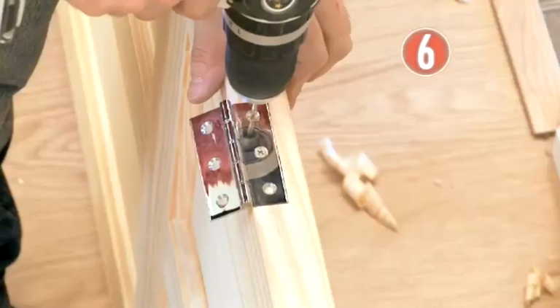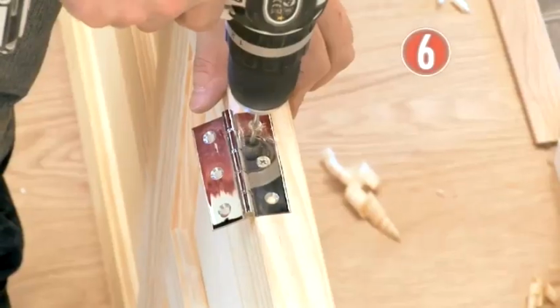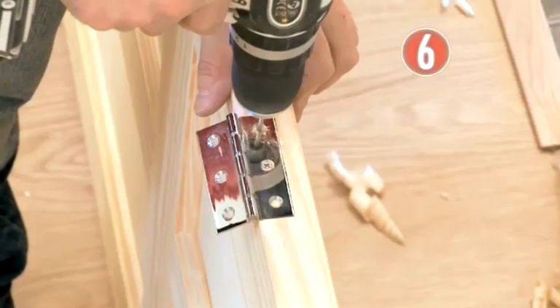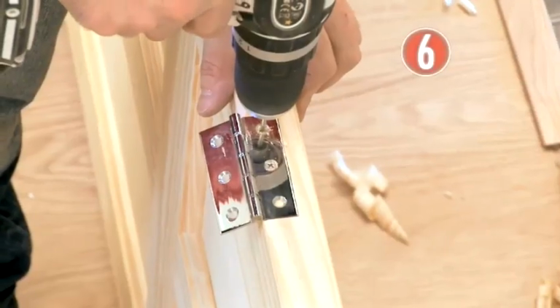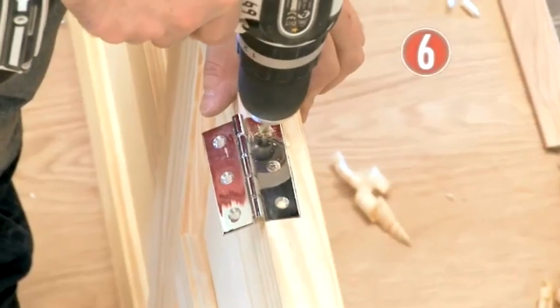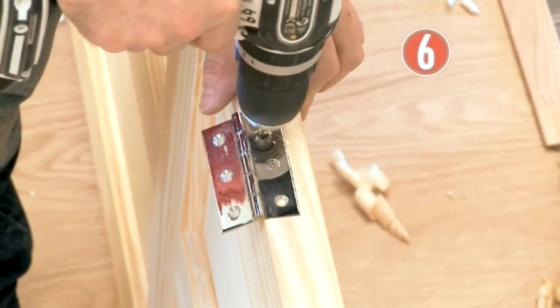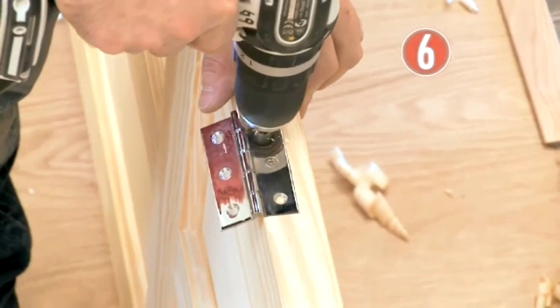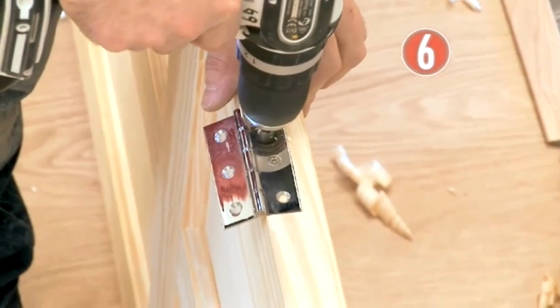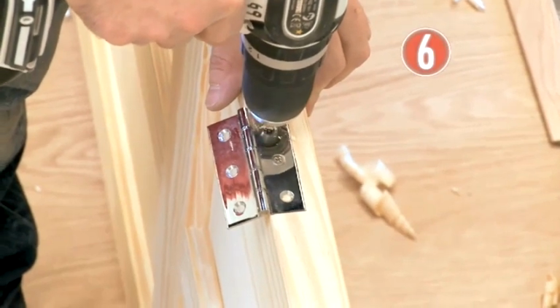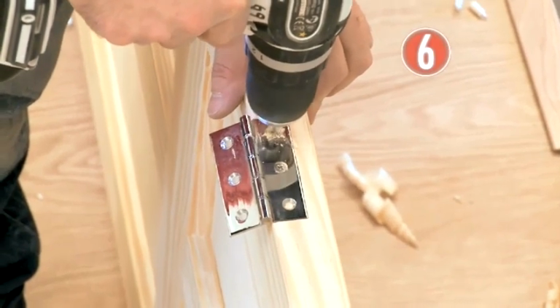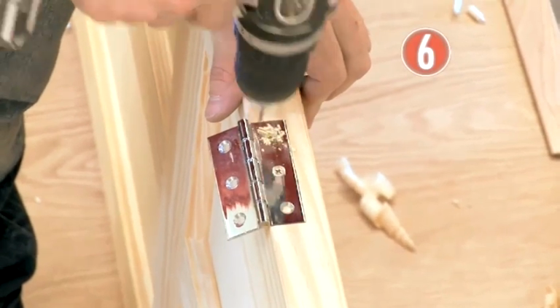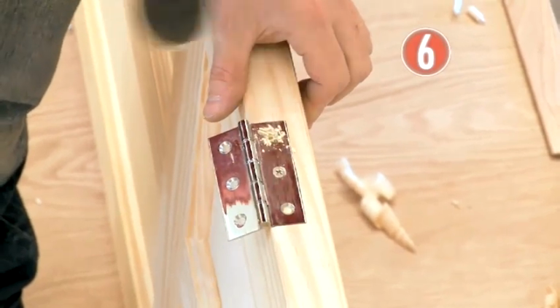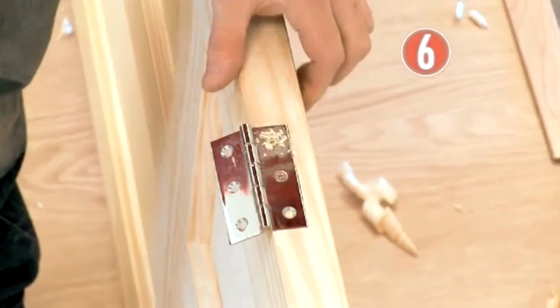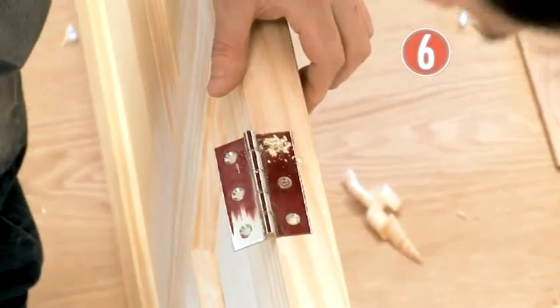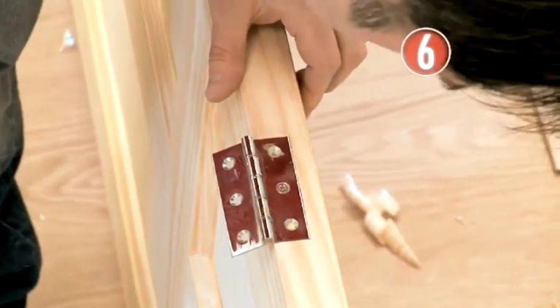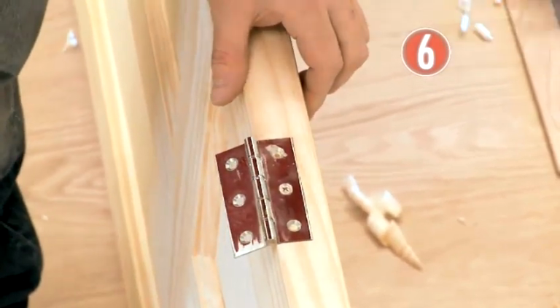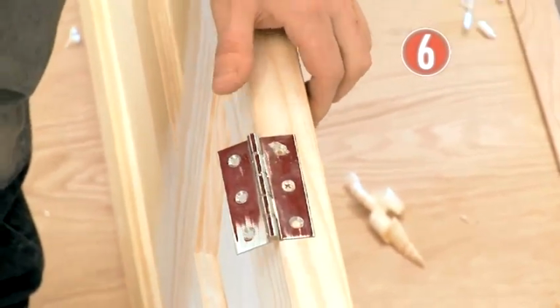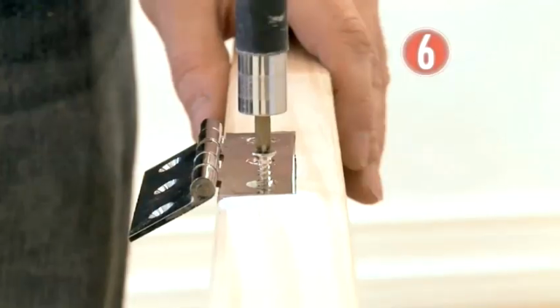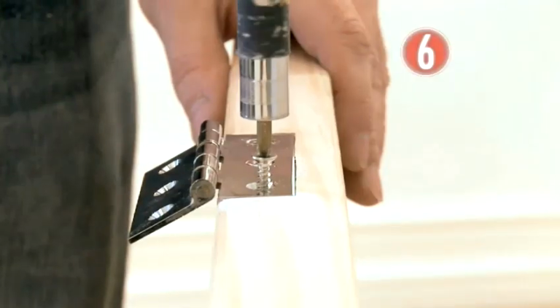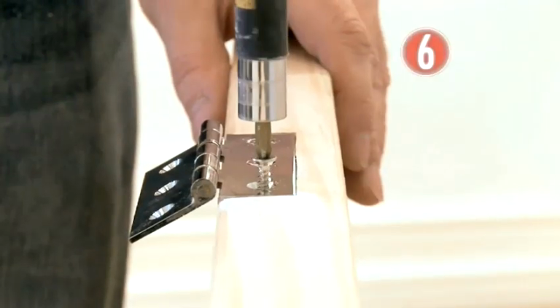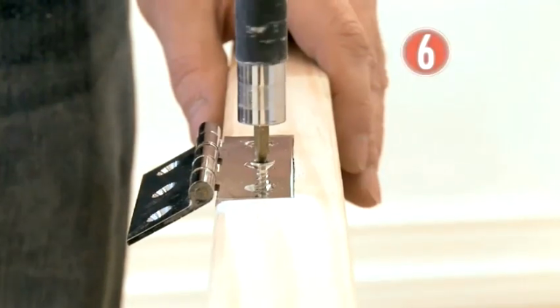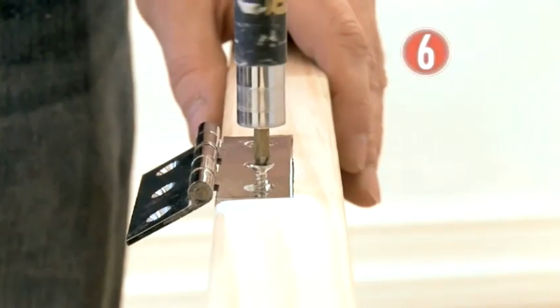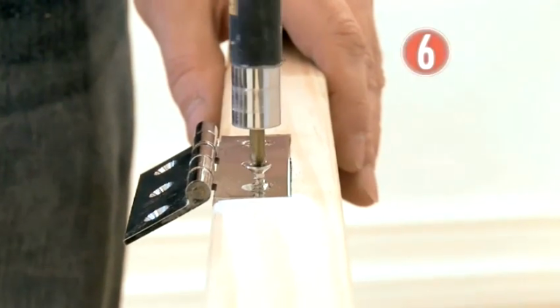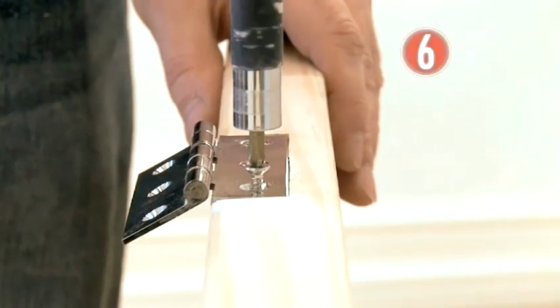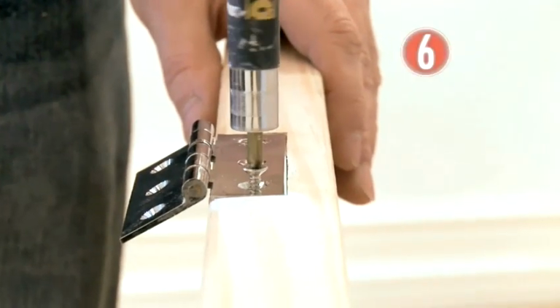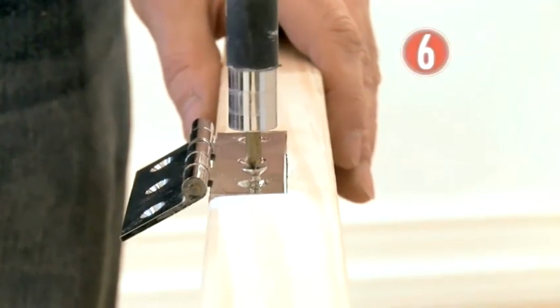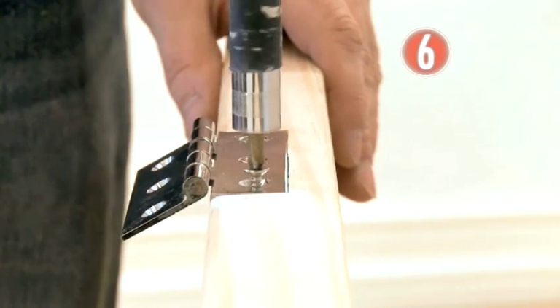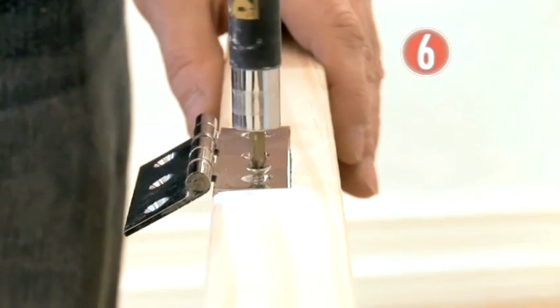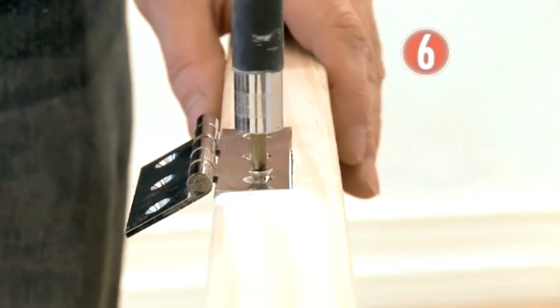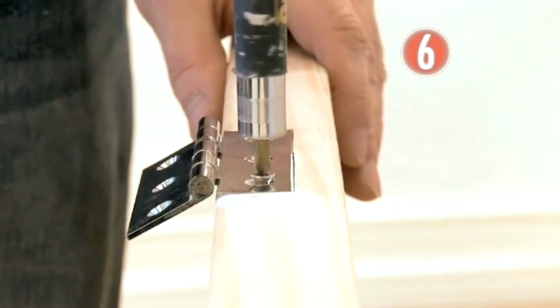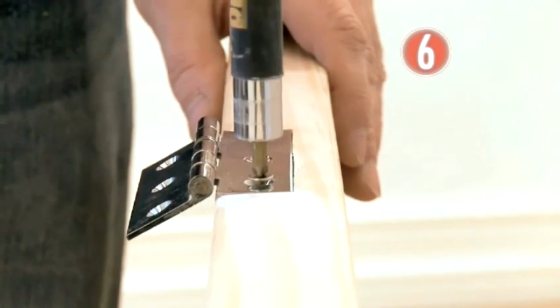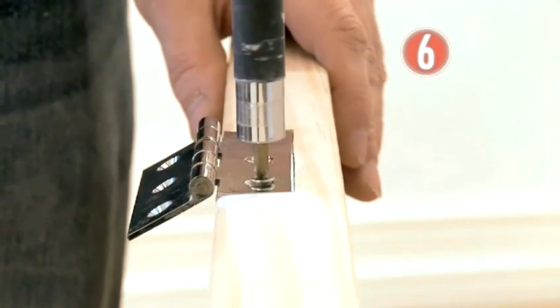Now the hinge is secured, make the two other pilot holes and screw in place. That's one done, so repeat the whole process to attach the second hinge.